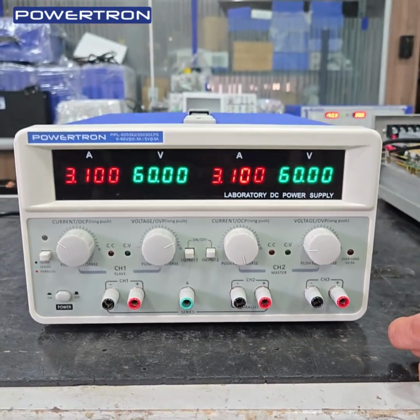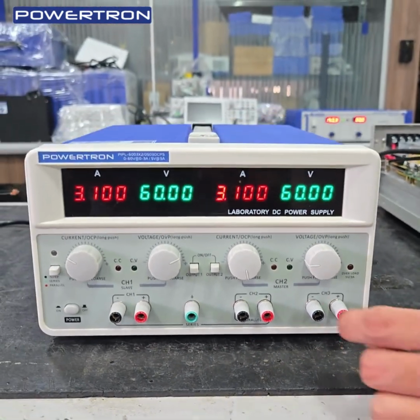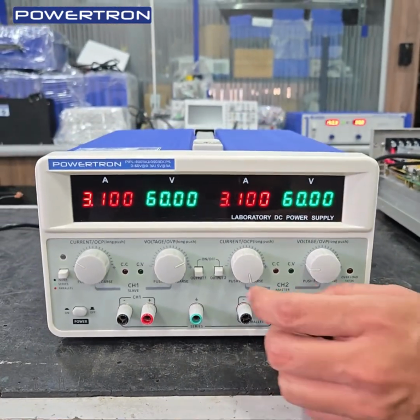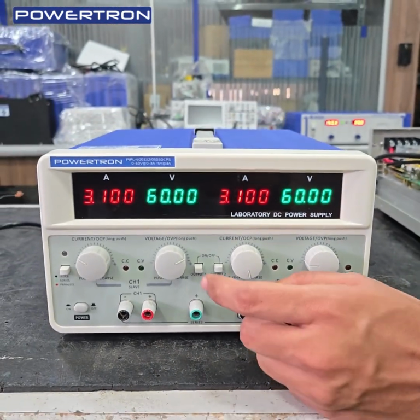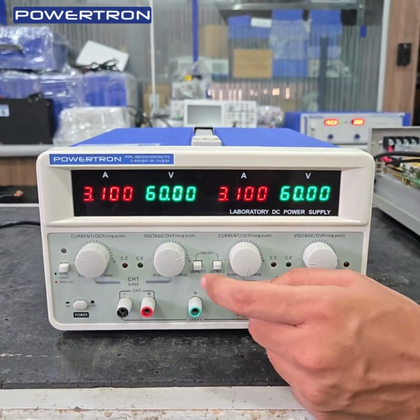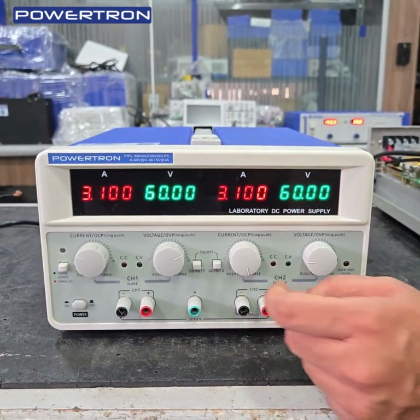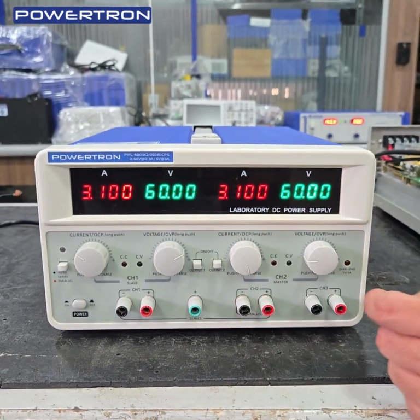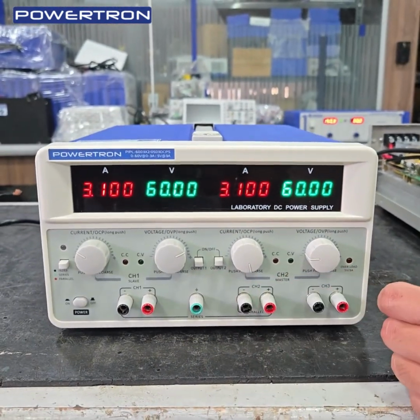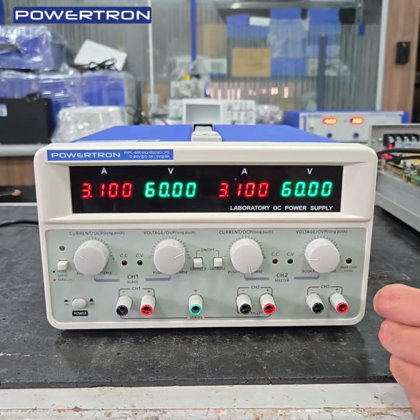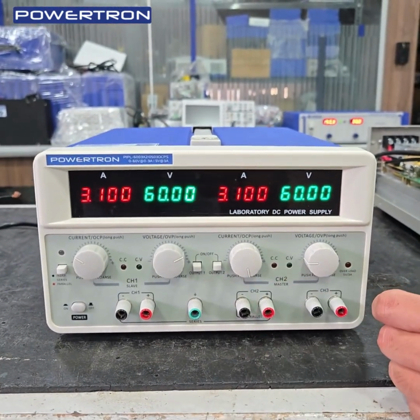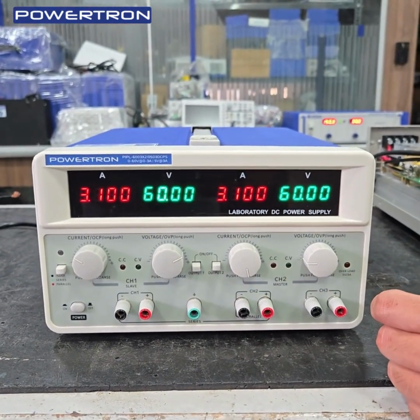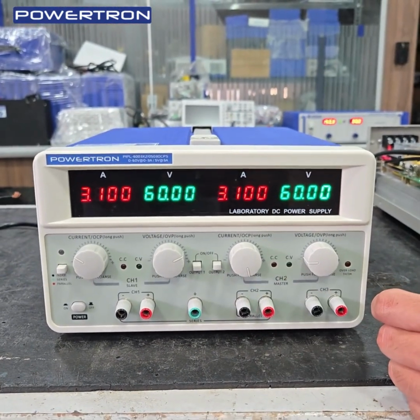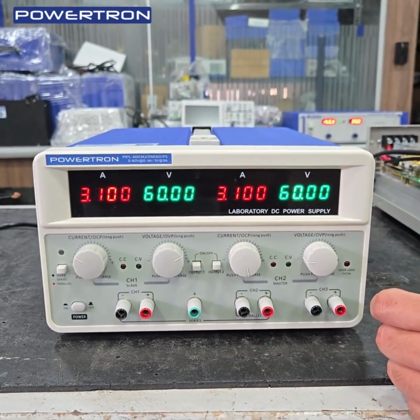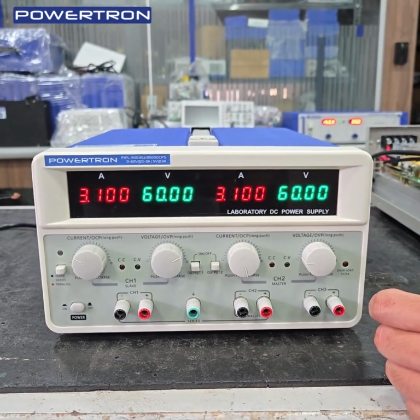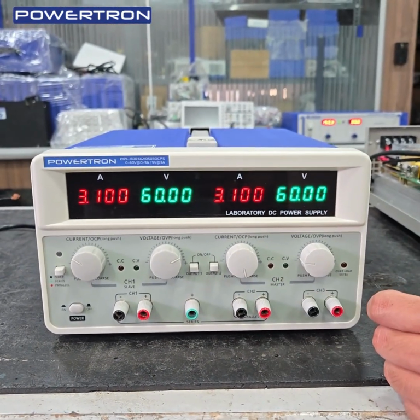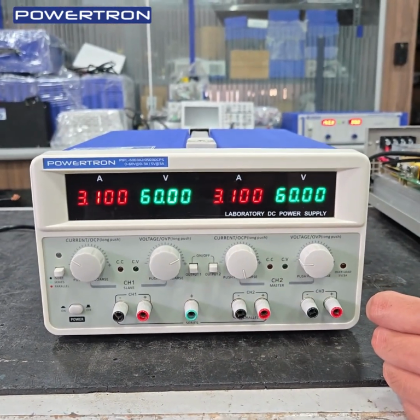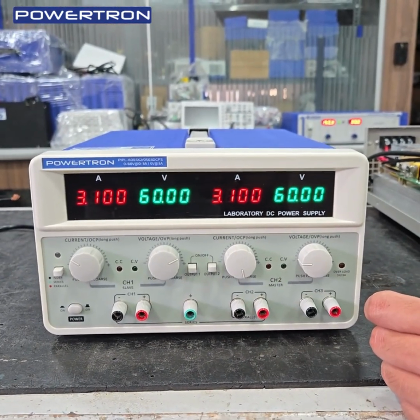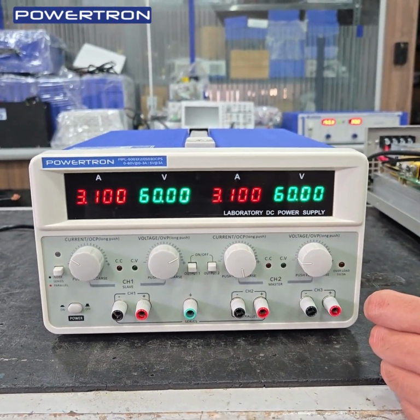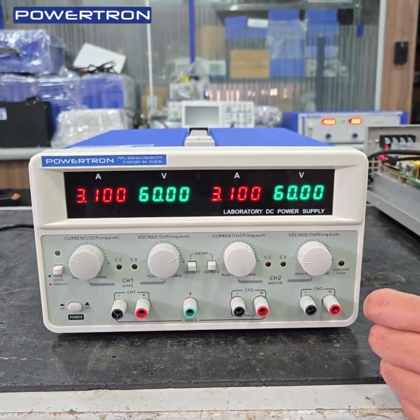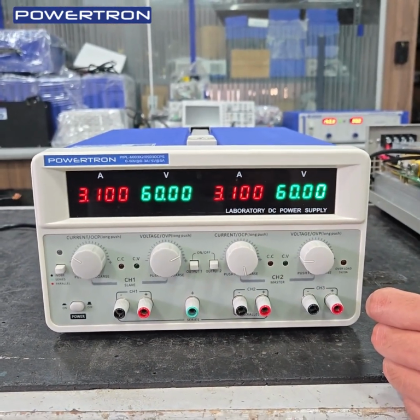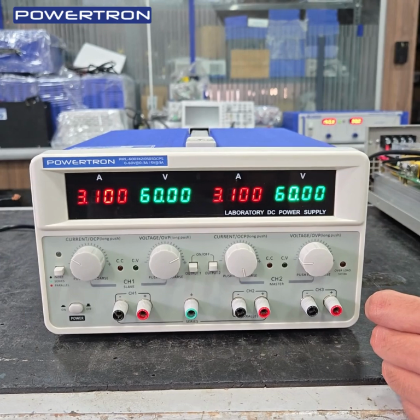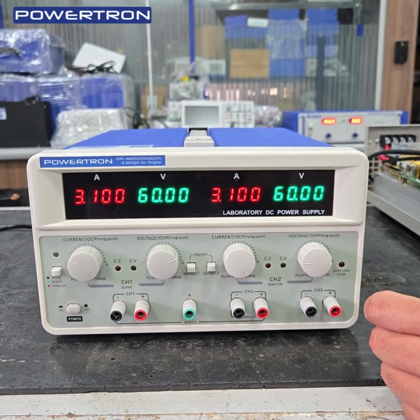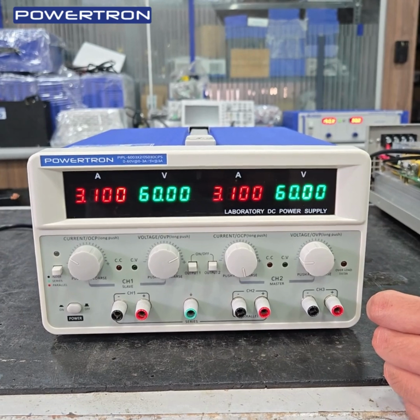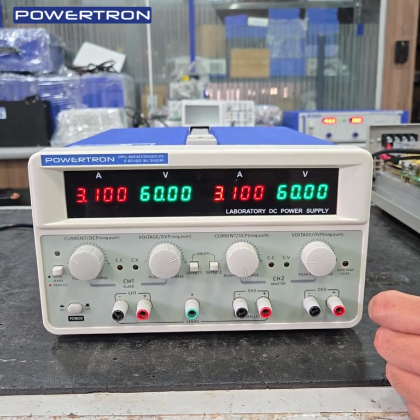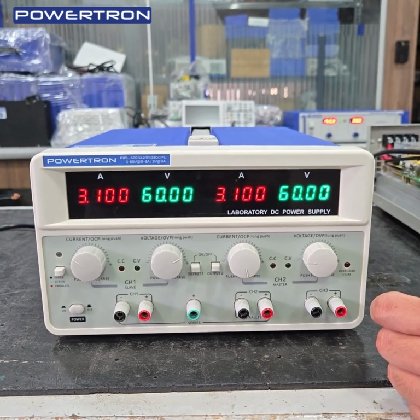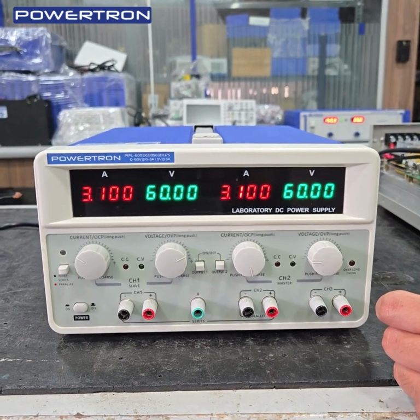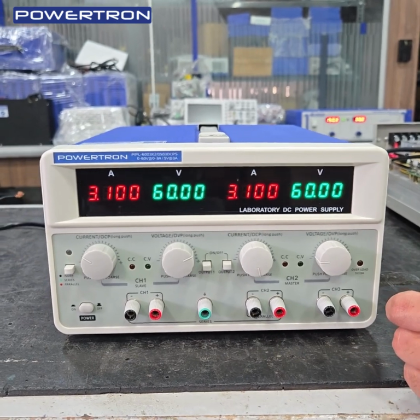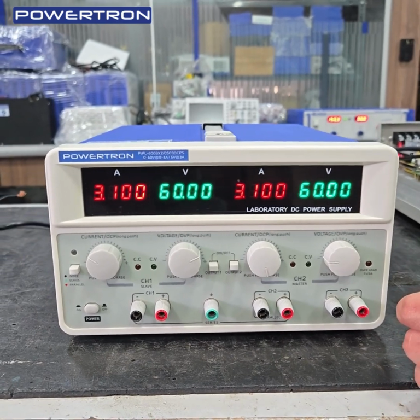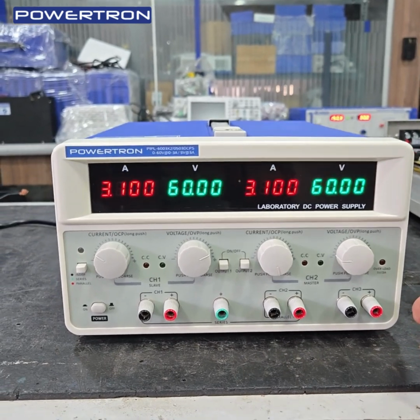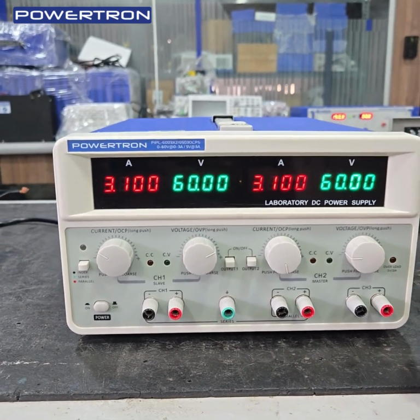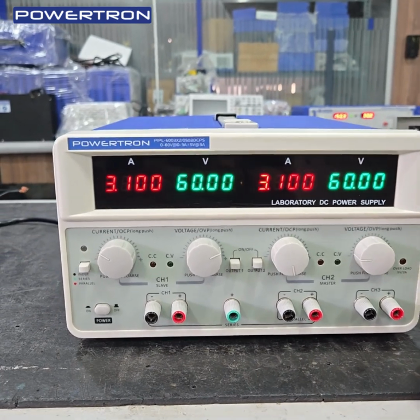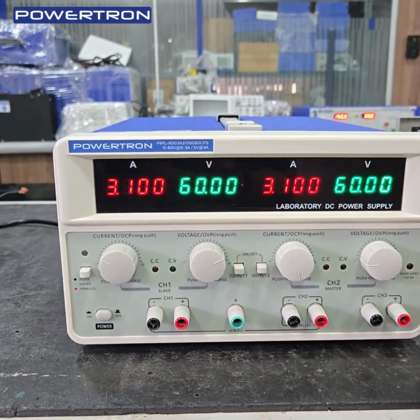First, the right side shows 60V 3A and 60V 3A — that means individual channels operating independently.